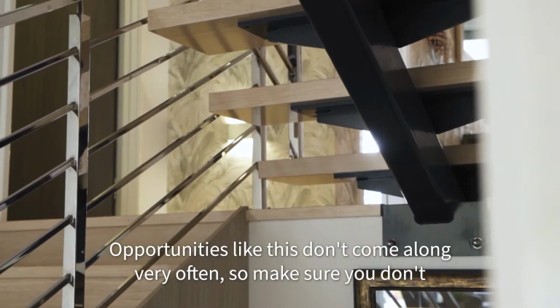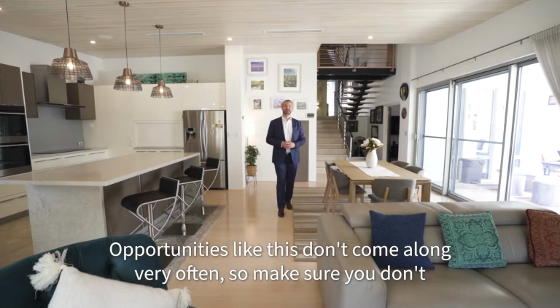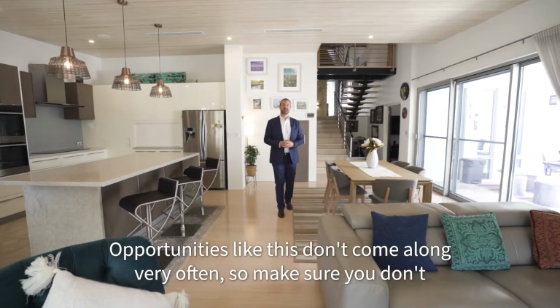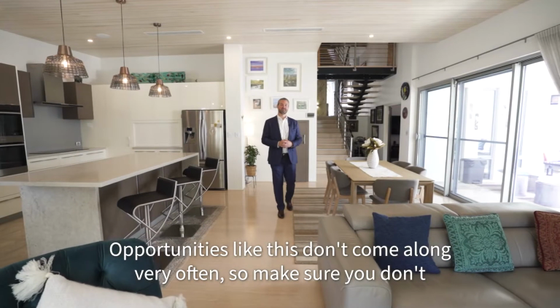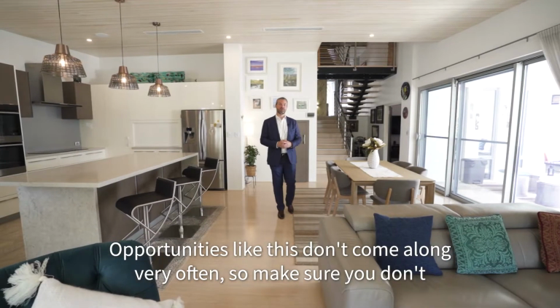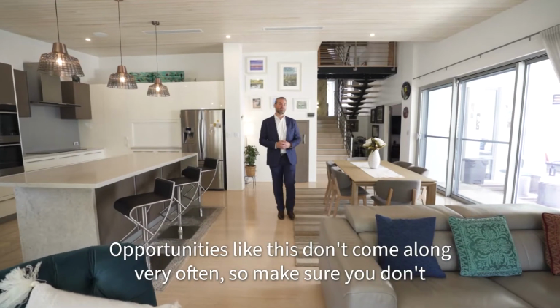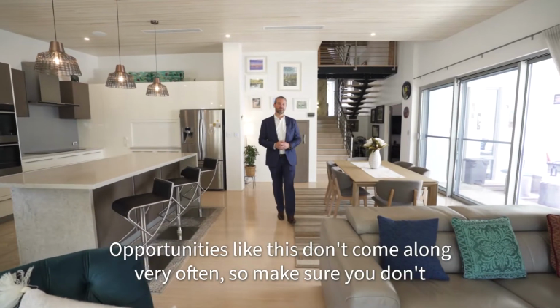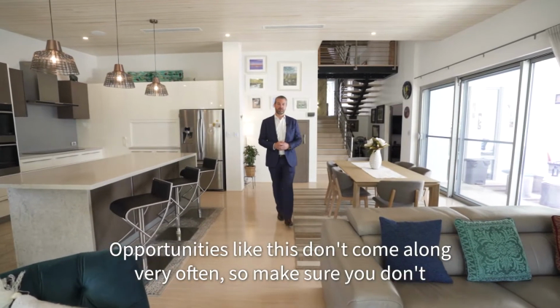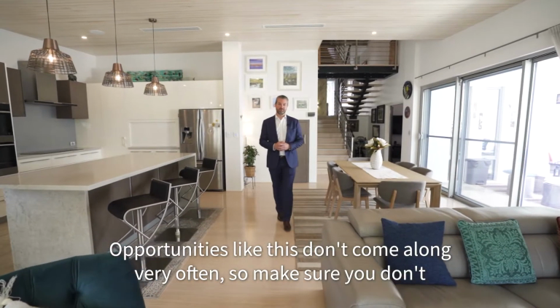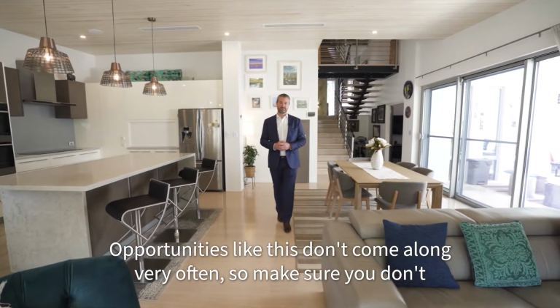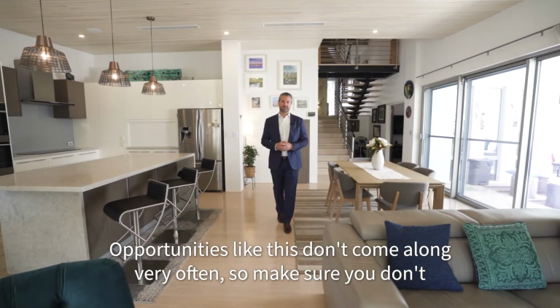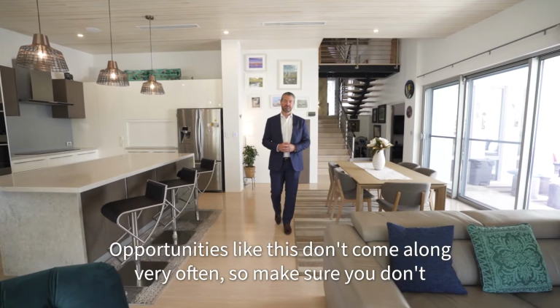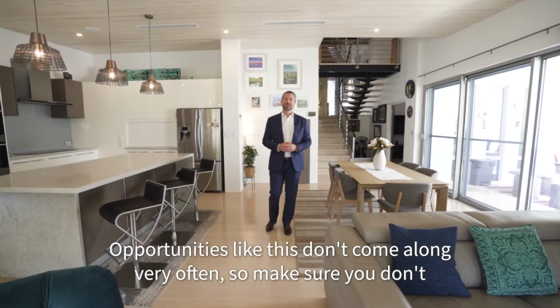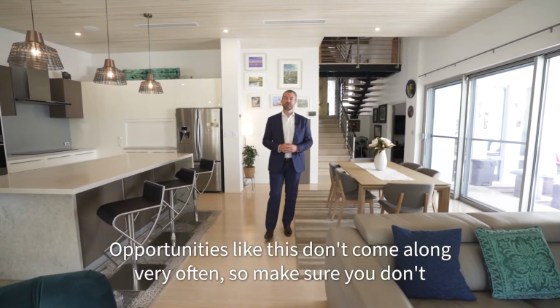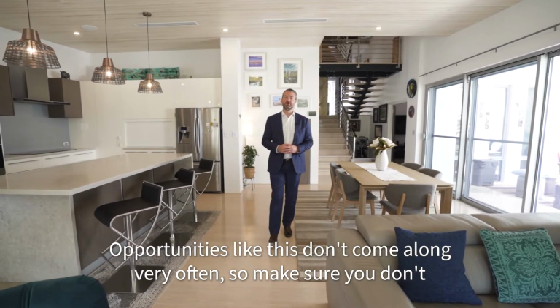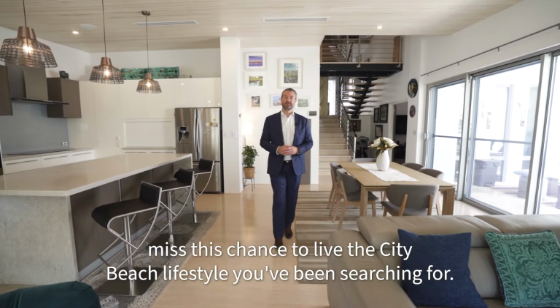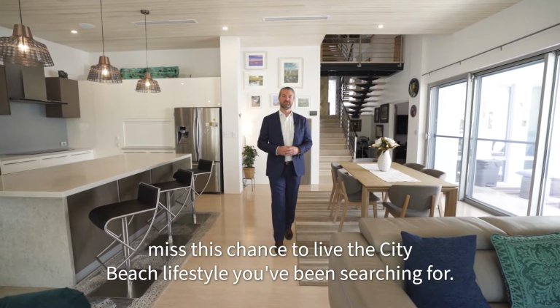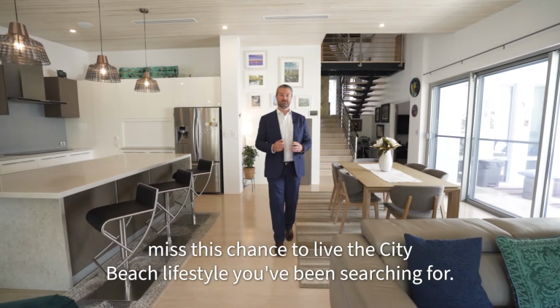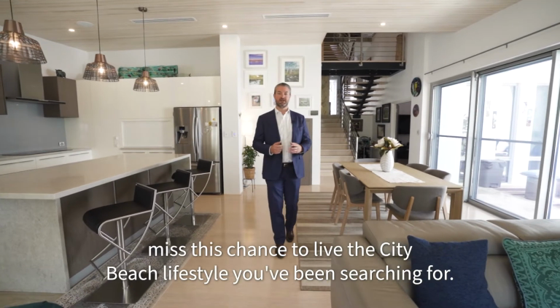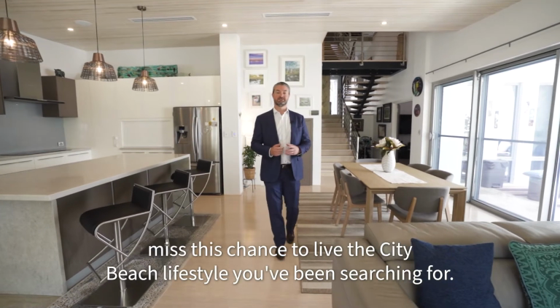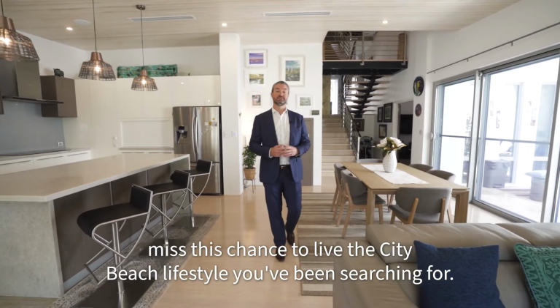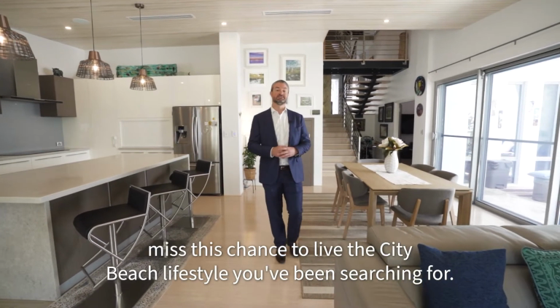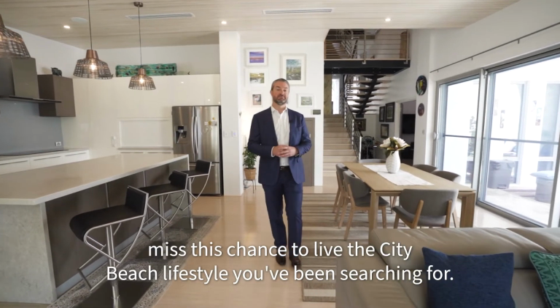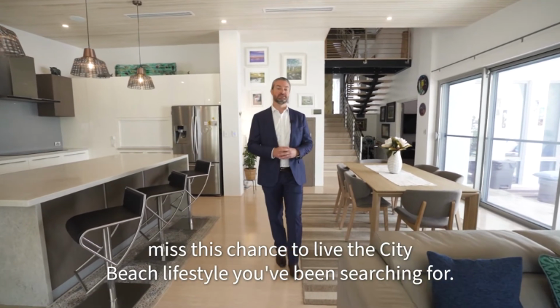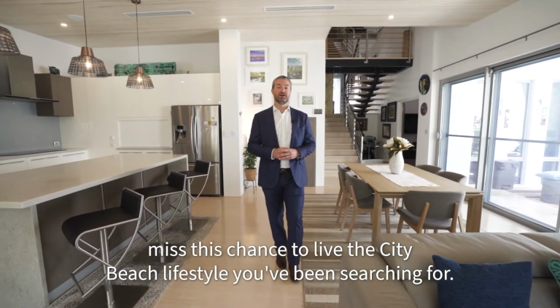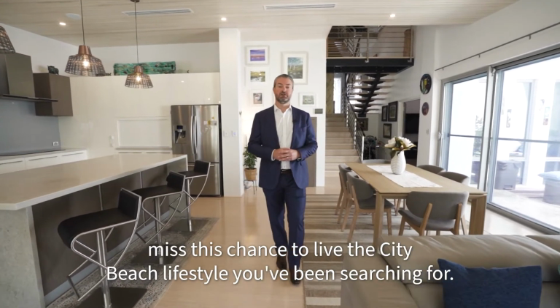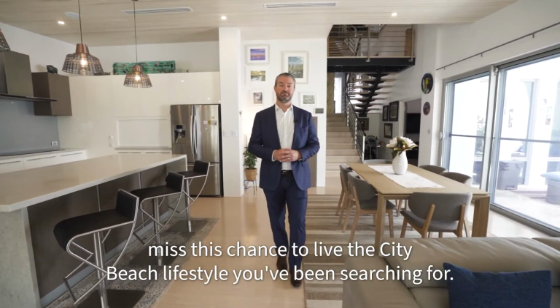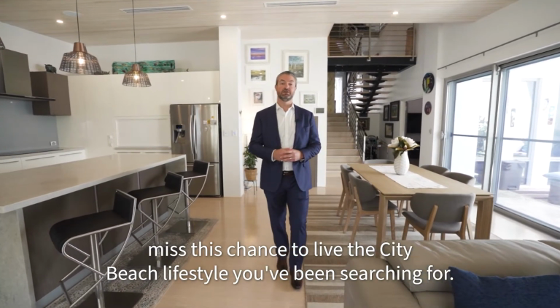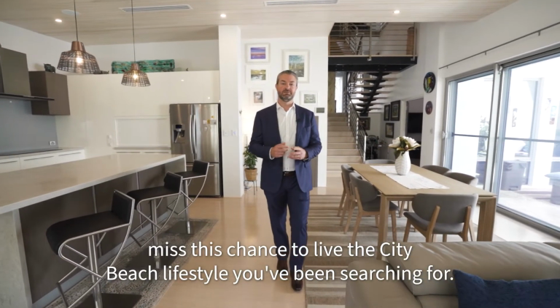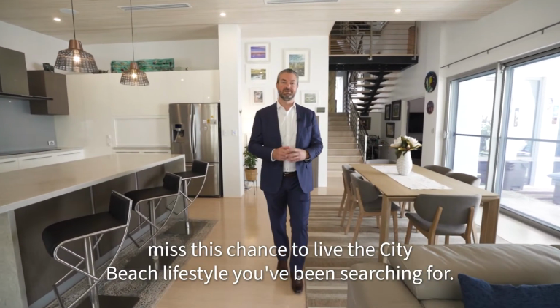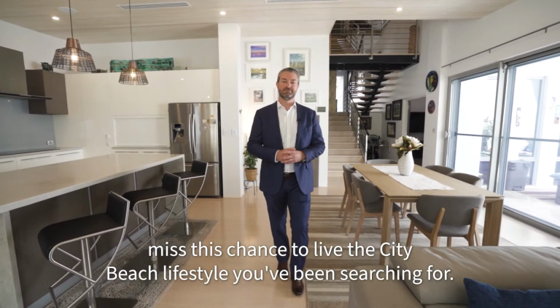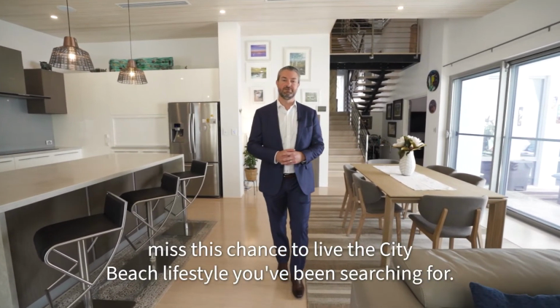Opportunities like this don't come along very often, so make sure you don't miss this chance to live the city beach lifestyle you've been searching for.